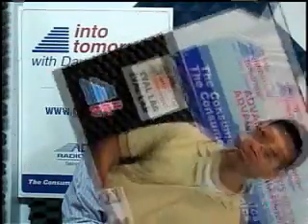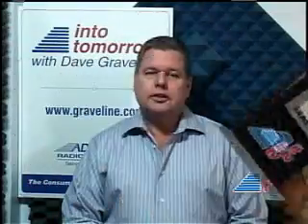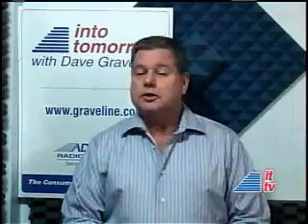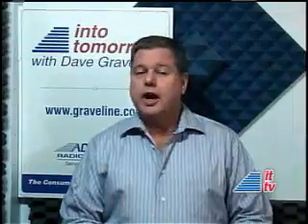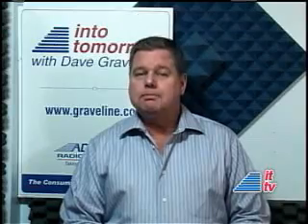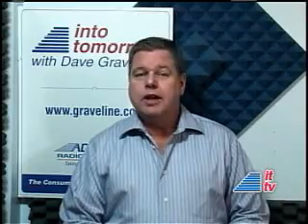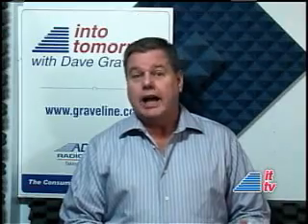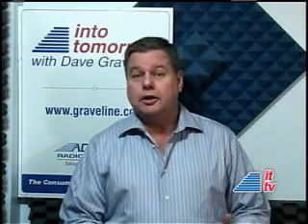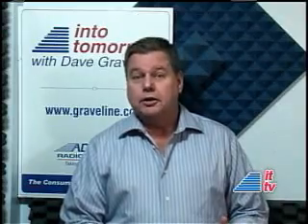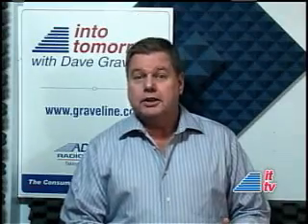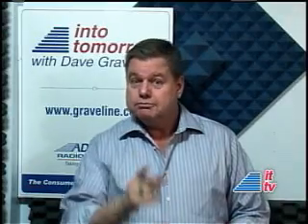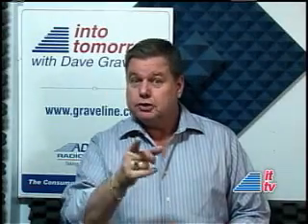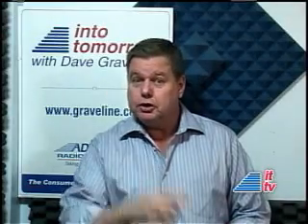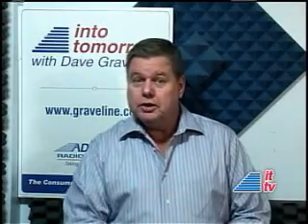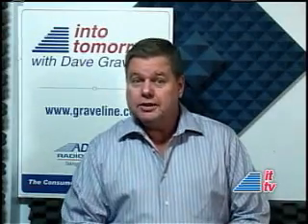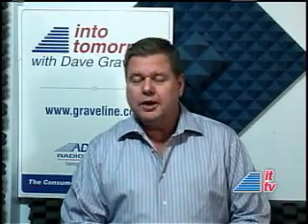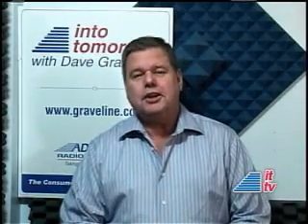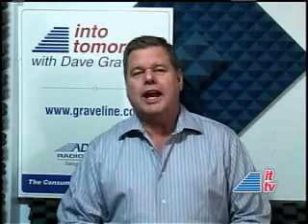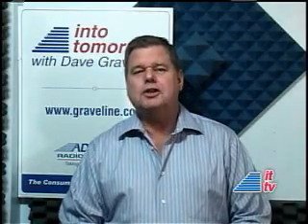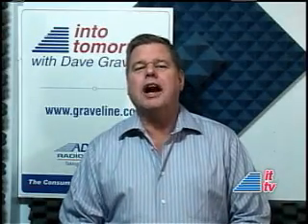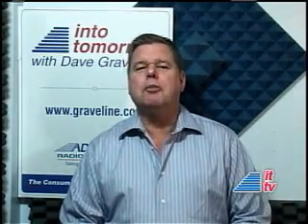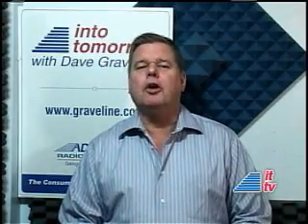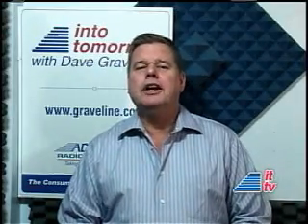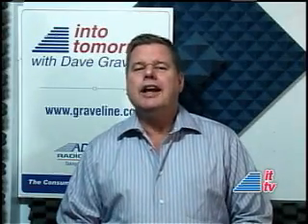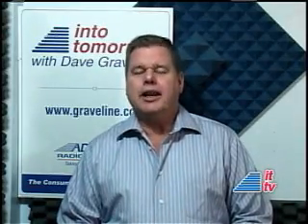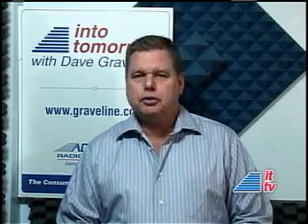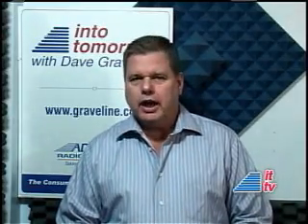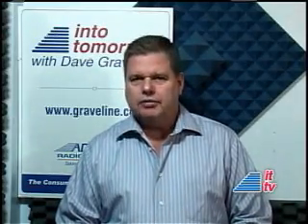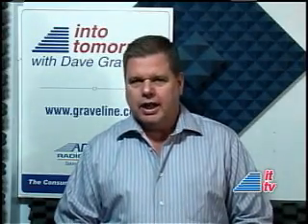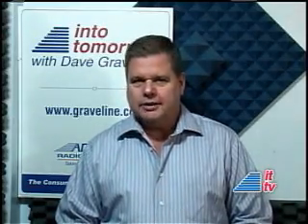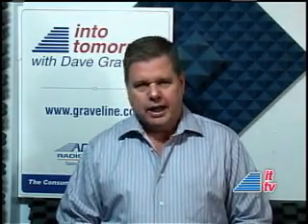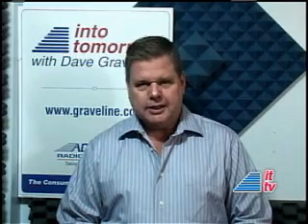Thanks, Rob. iLoad — check out more at Graveline.com.